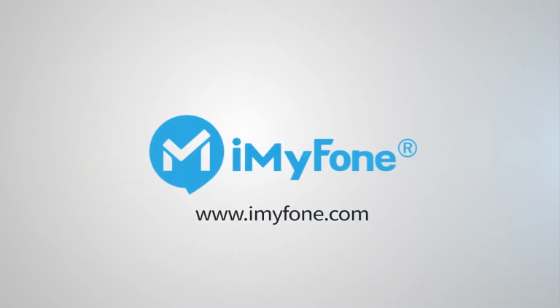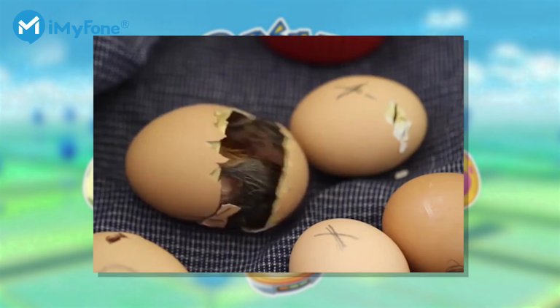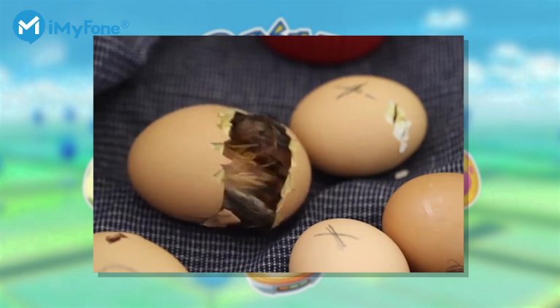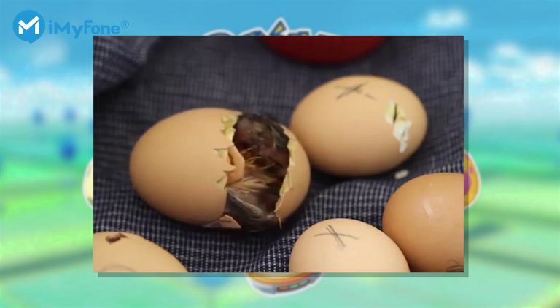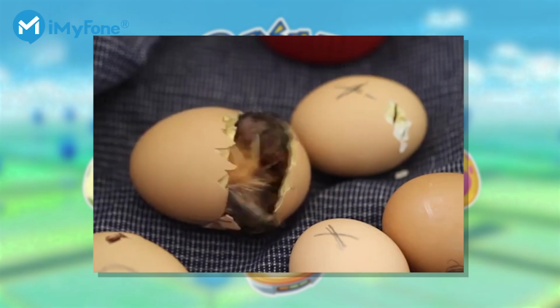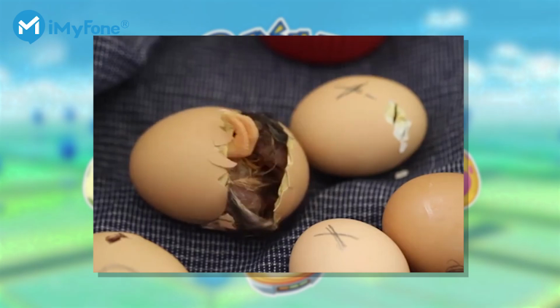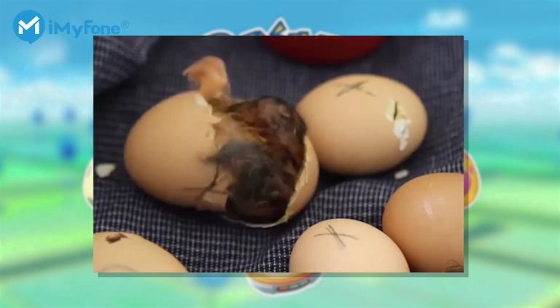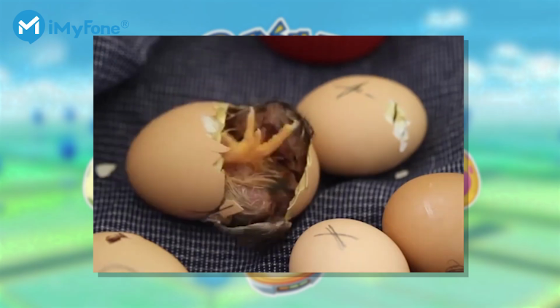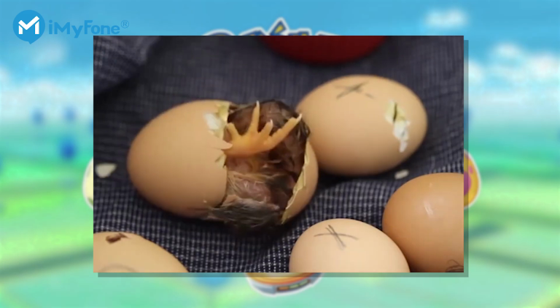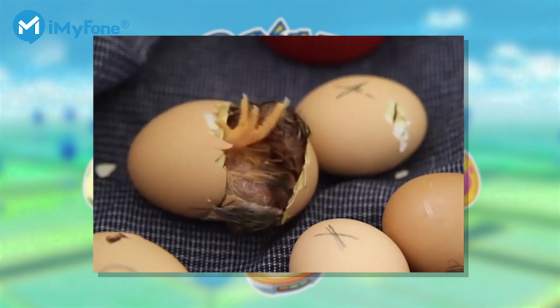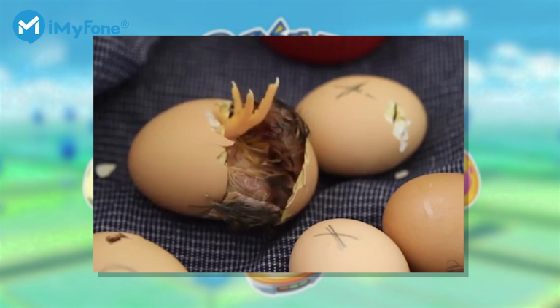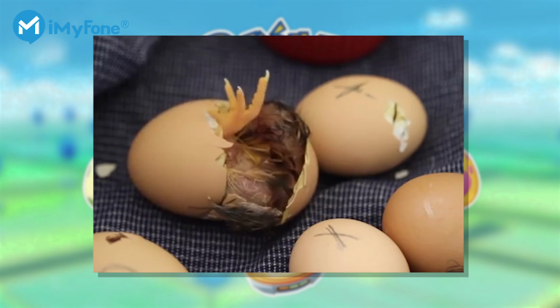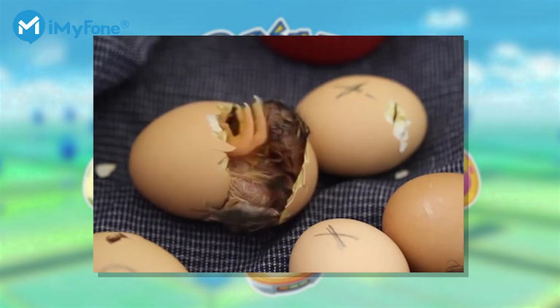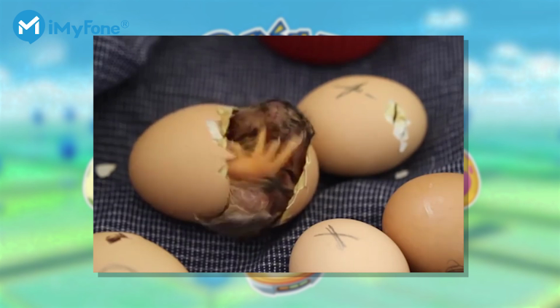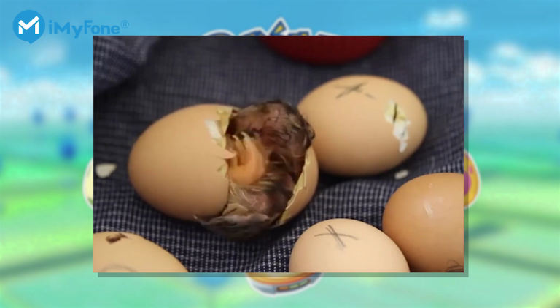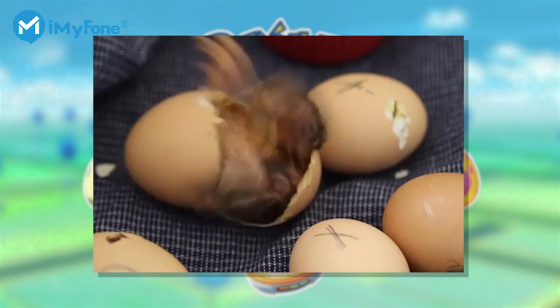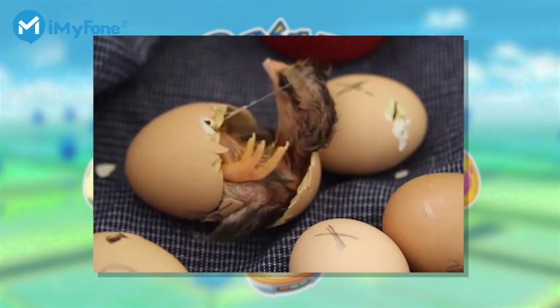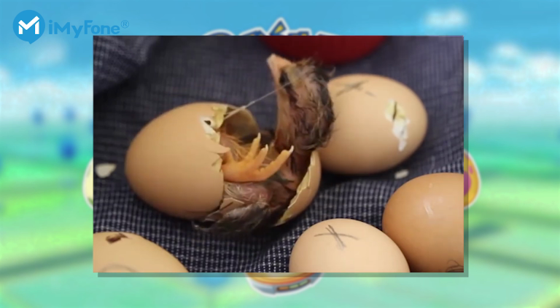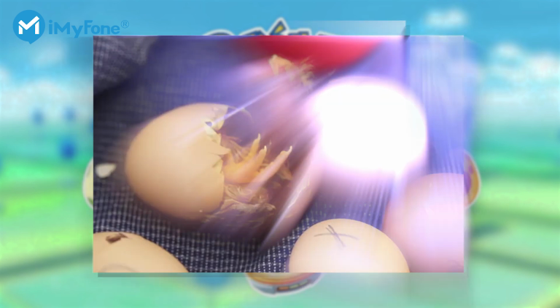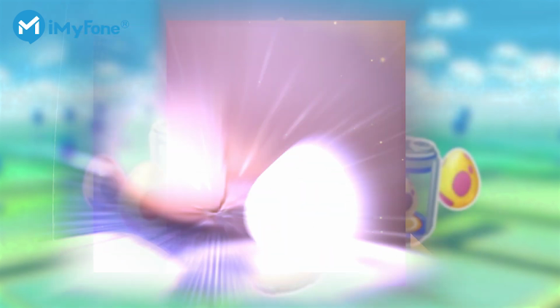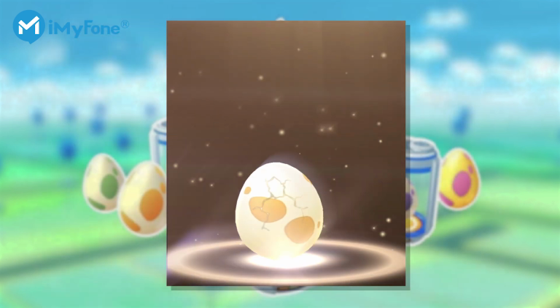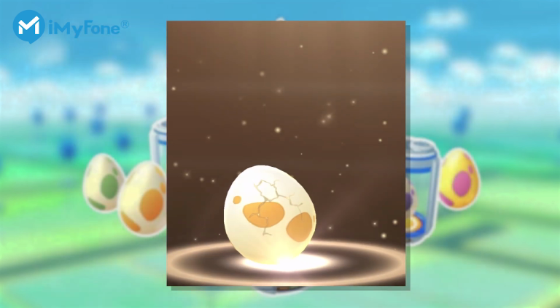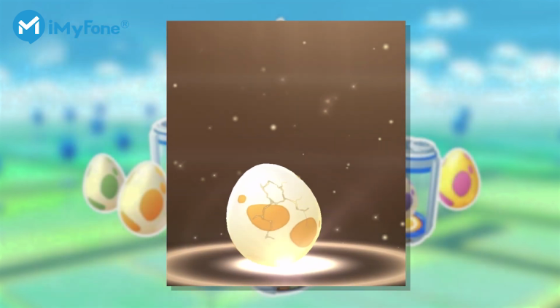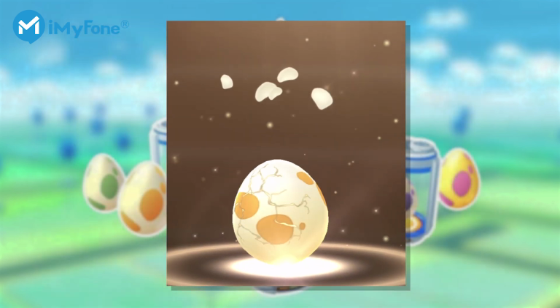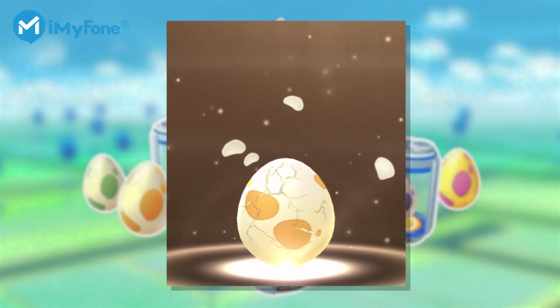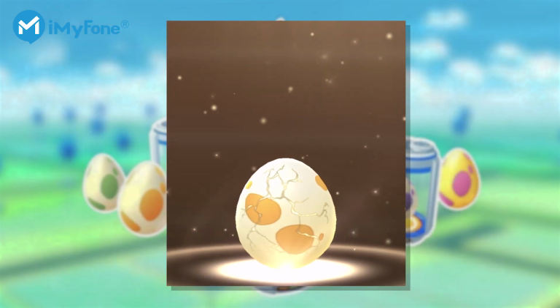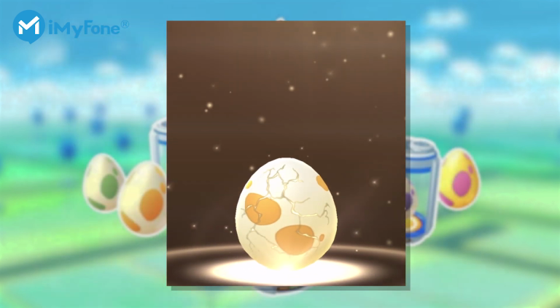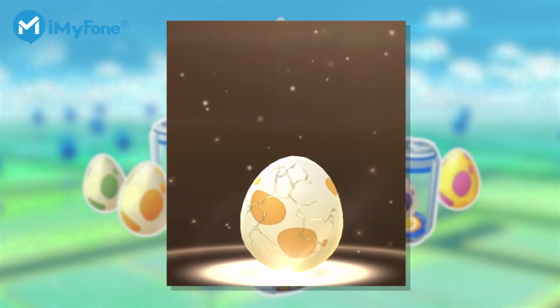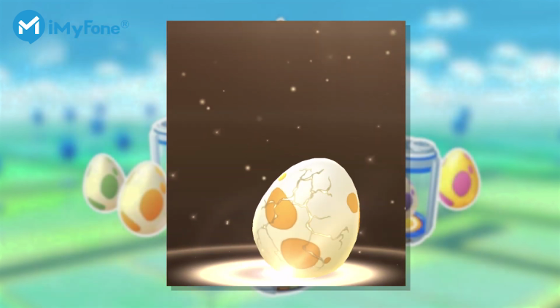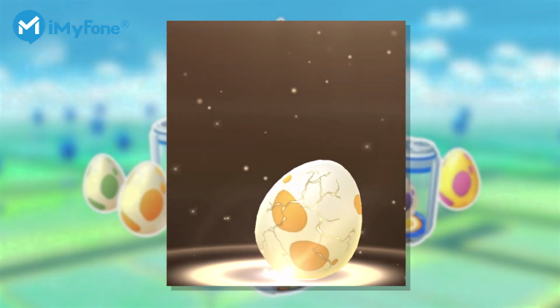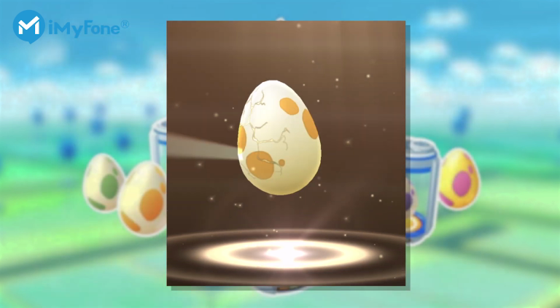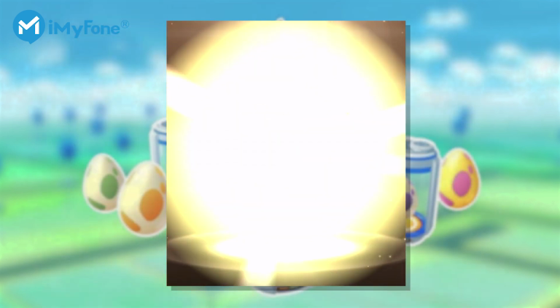Hello! What's up, guys? Do you know how to hatch eggs? I'm just kidding! They're not real eggs, but Pokemon Go eggs.